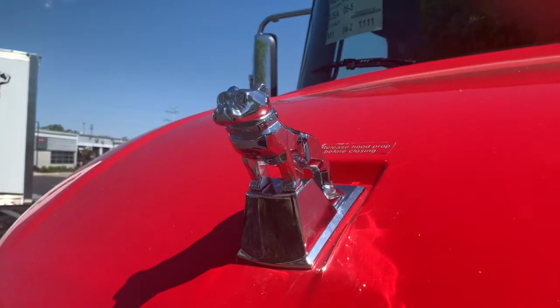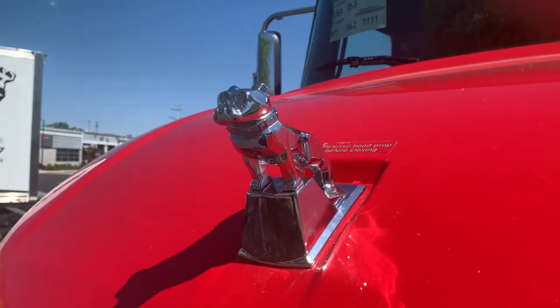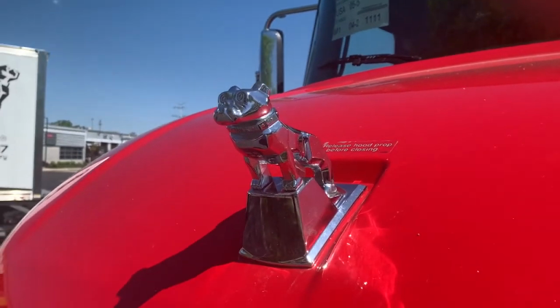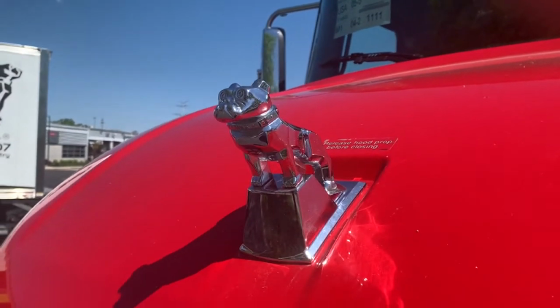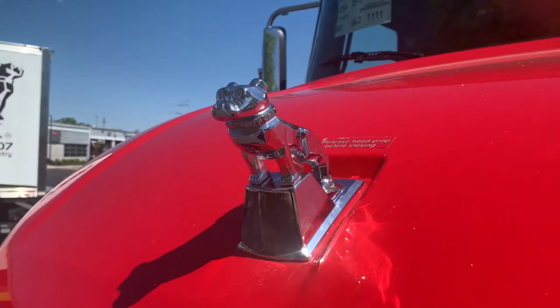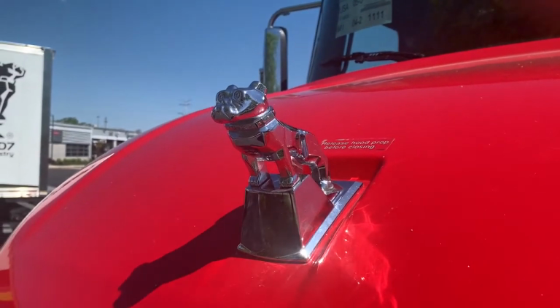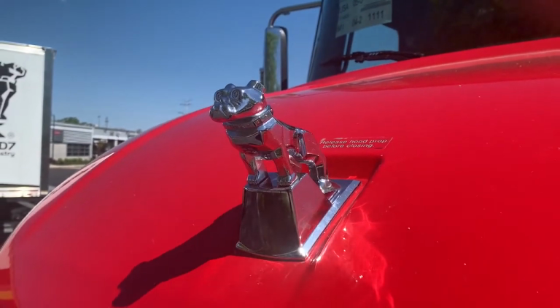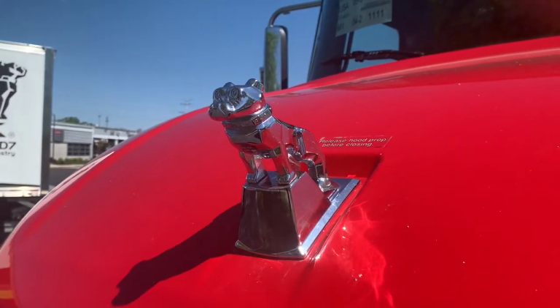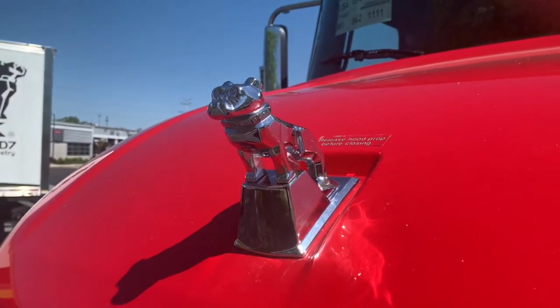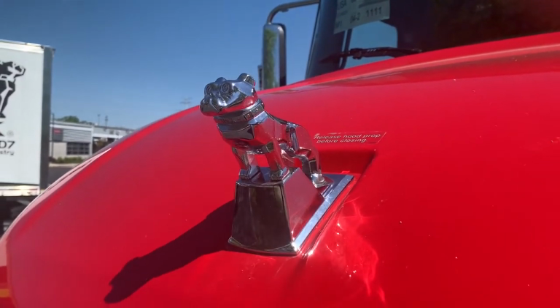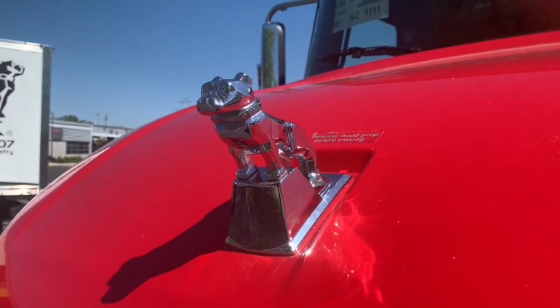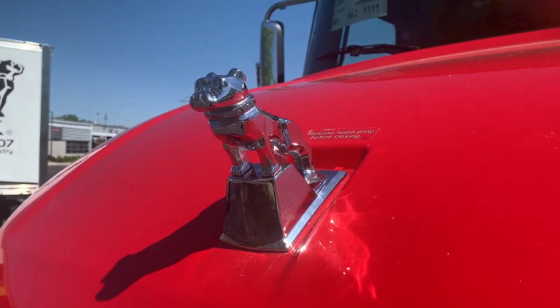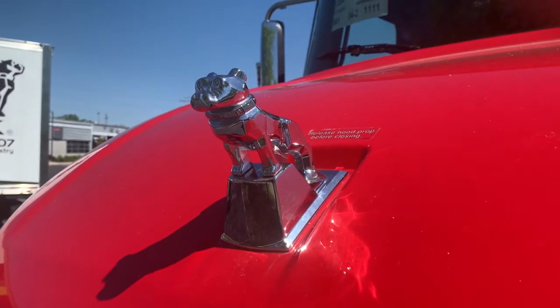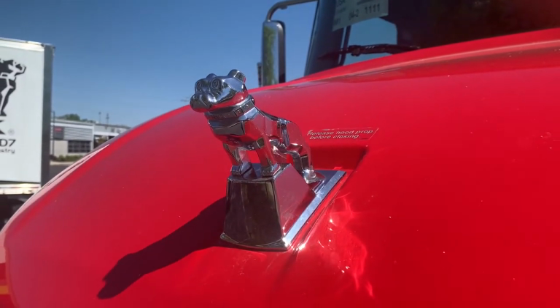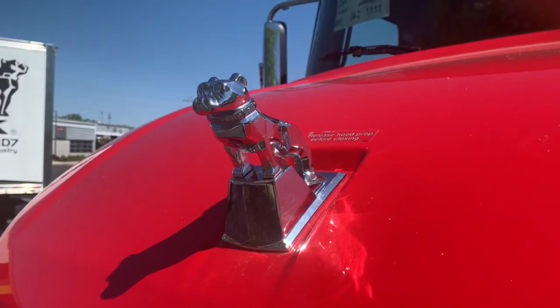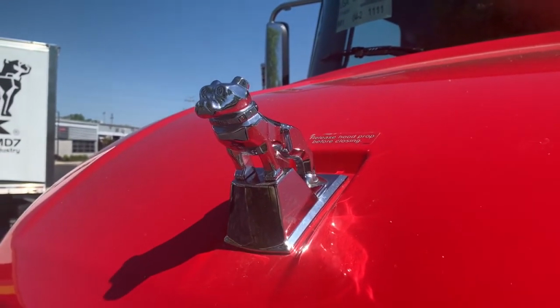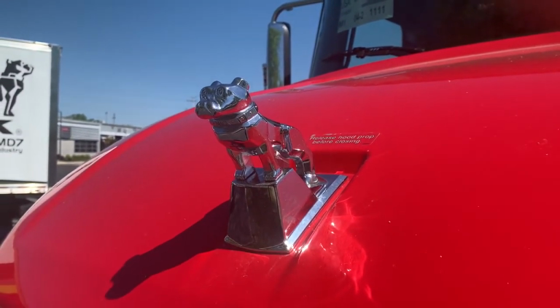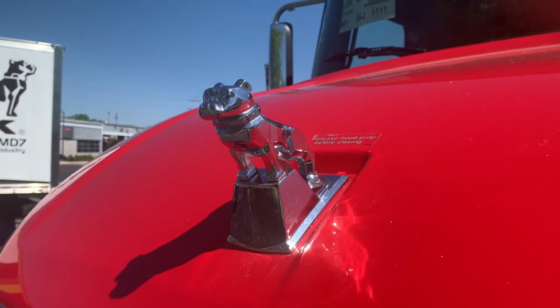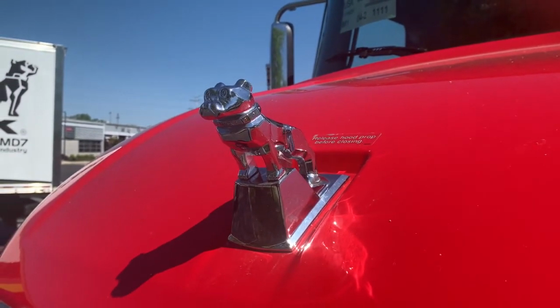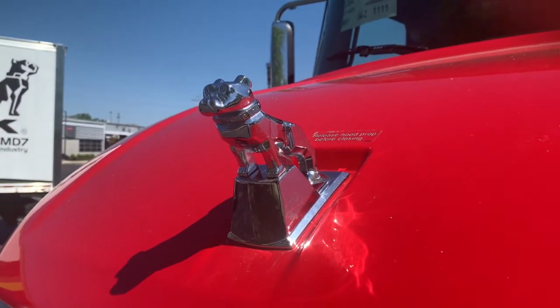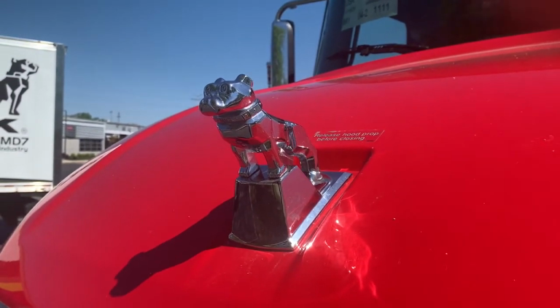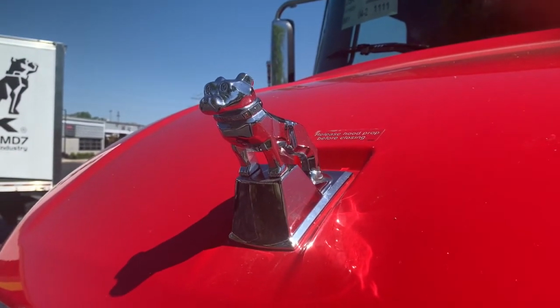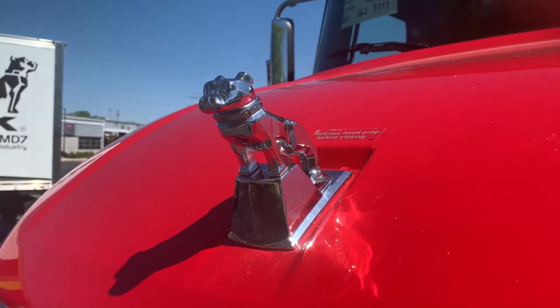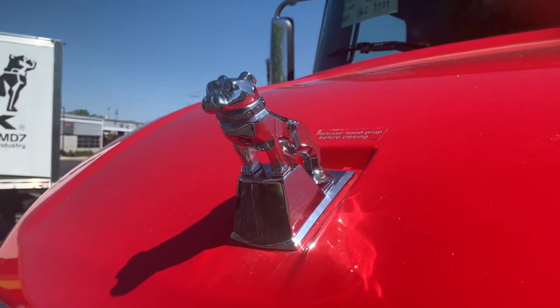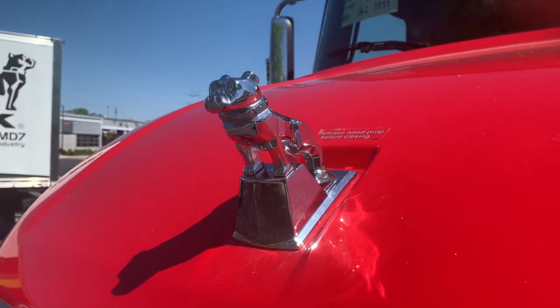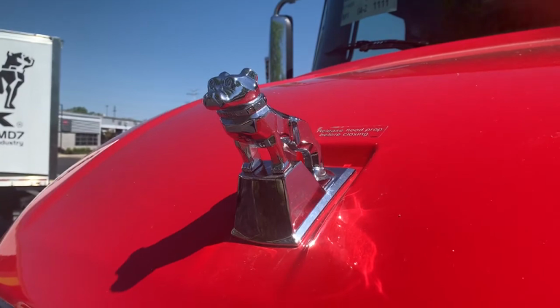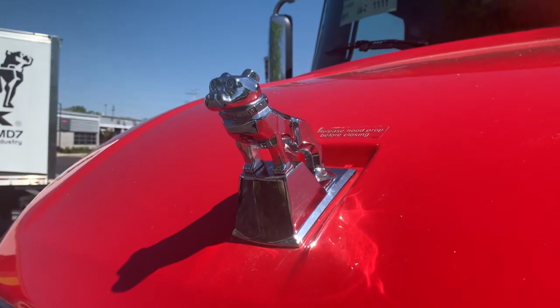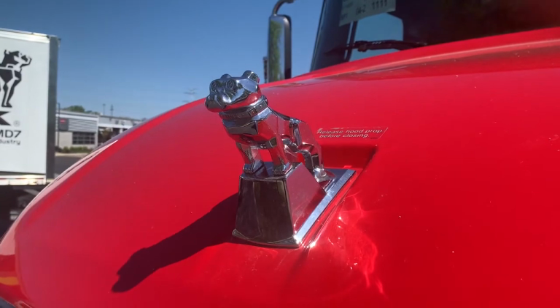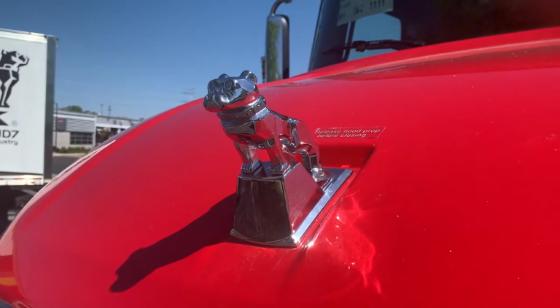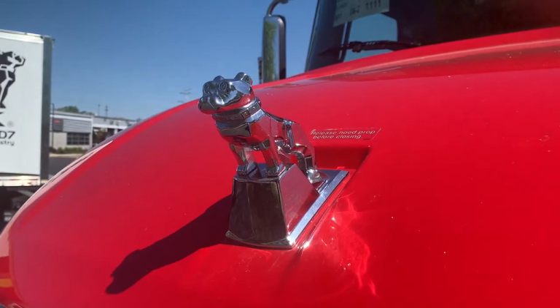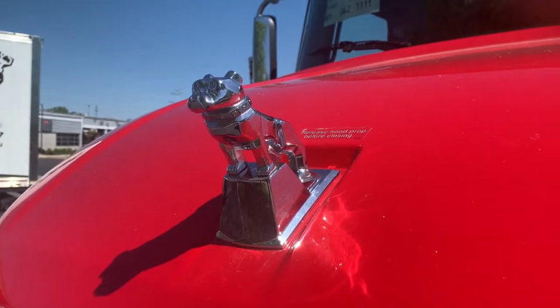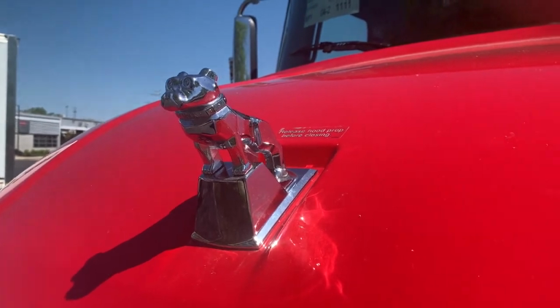Doggy on the hood. But, man, if you don't see that doggy on the hood of your truck, you ain't got a Mac.